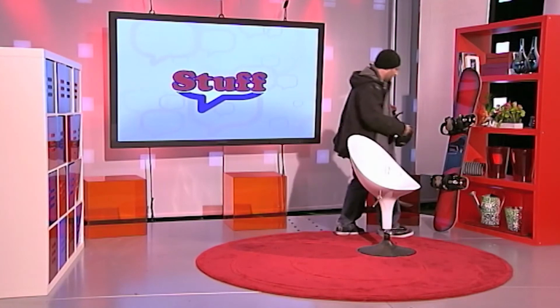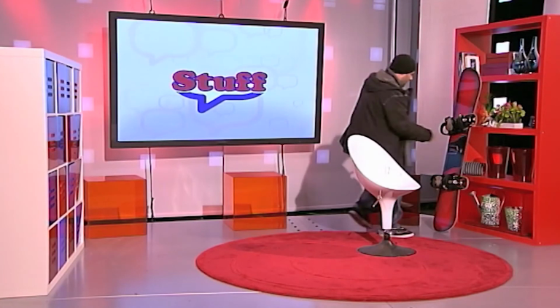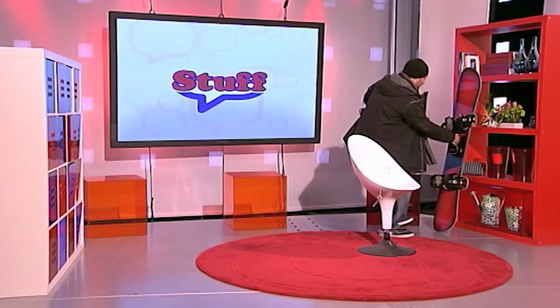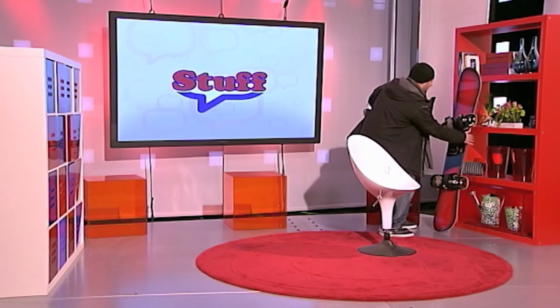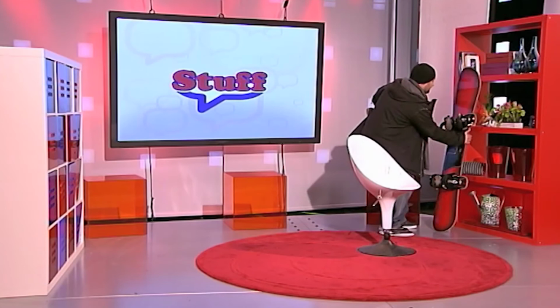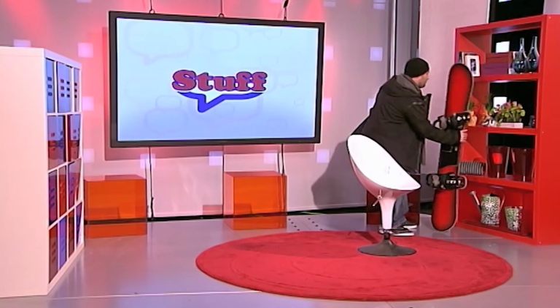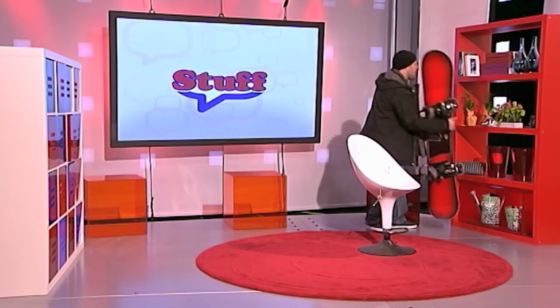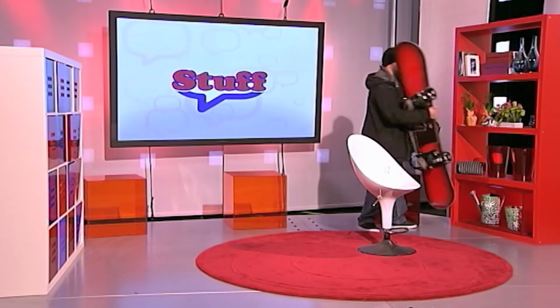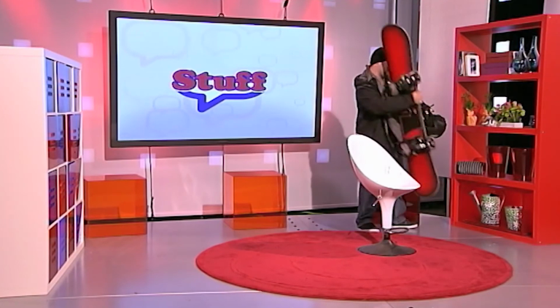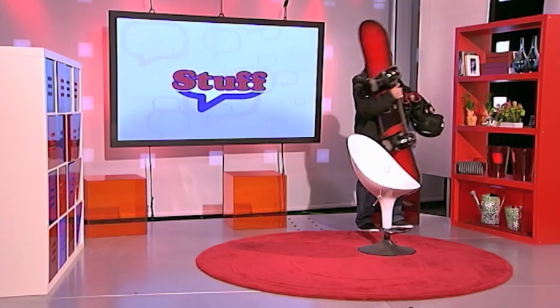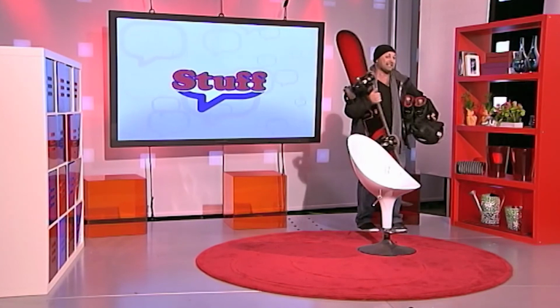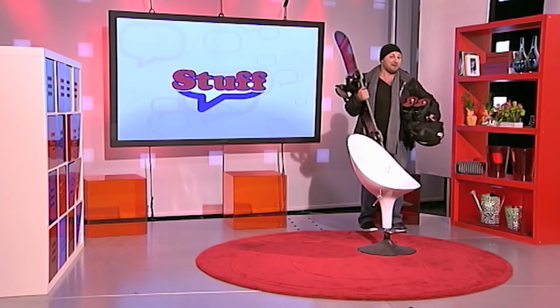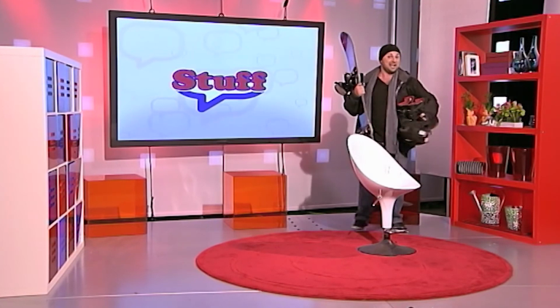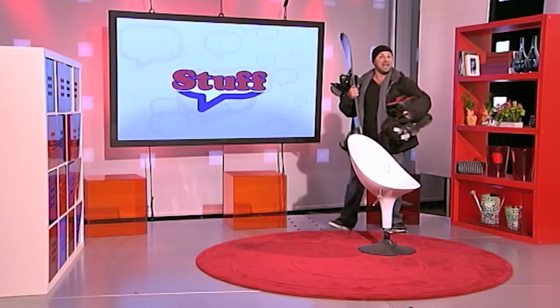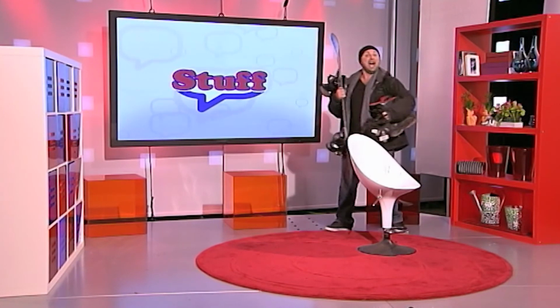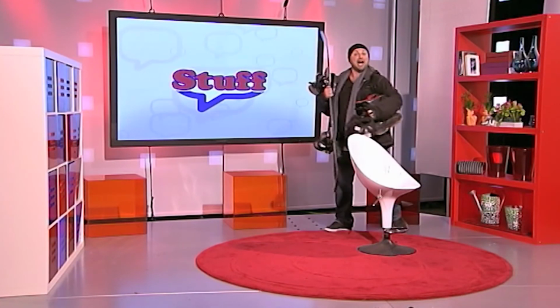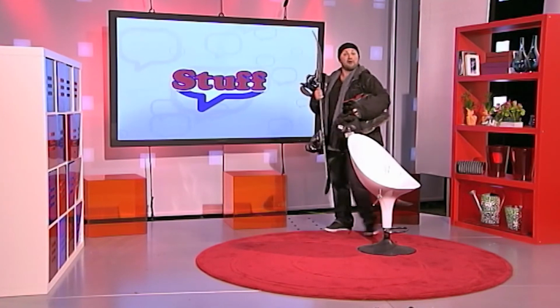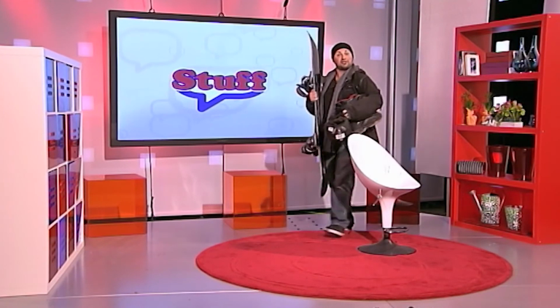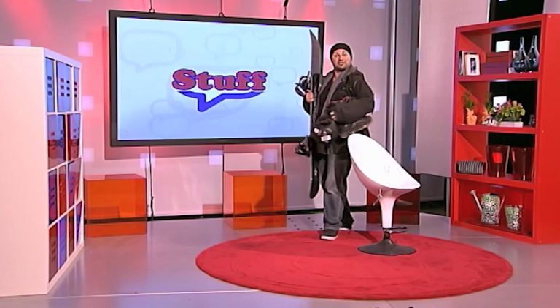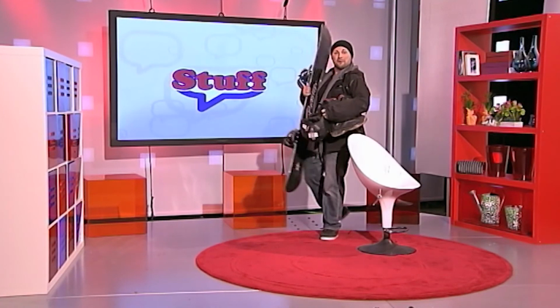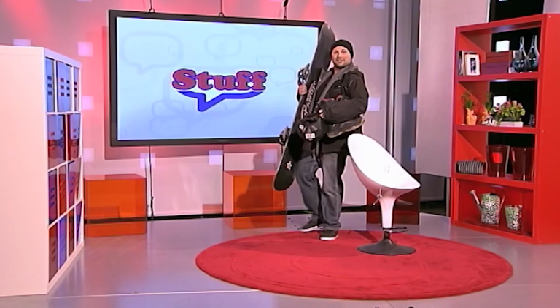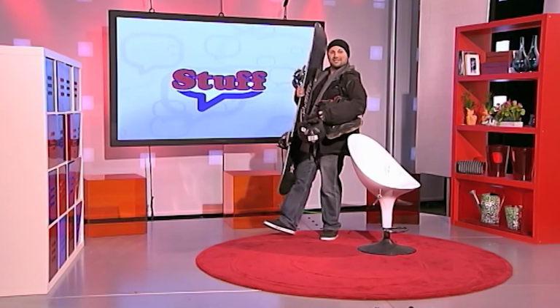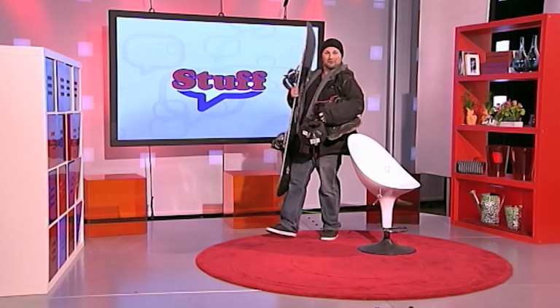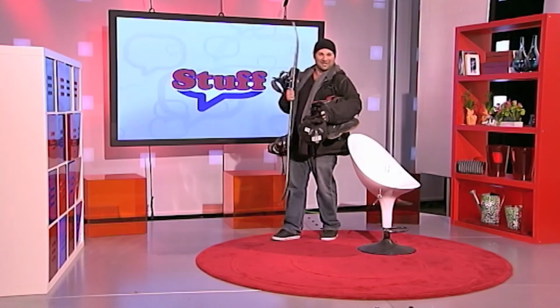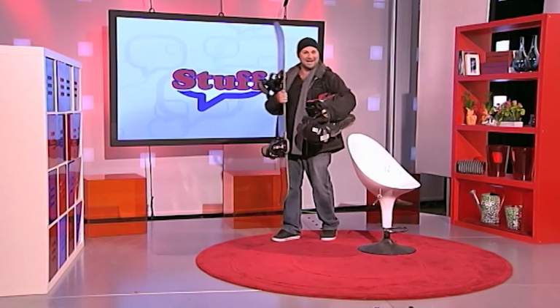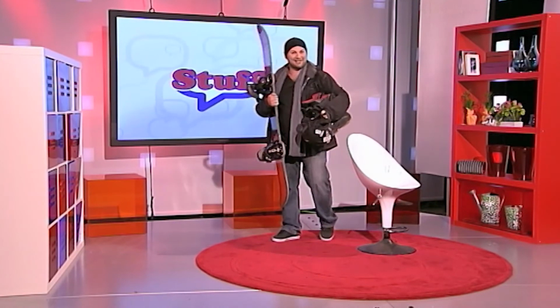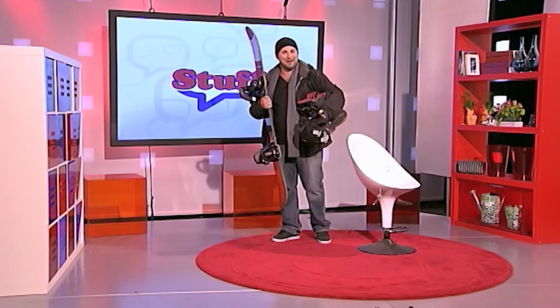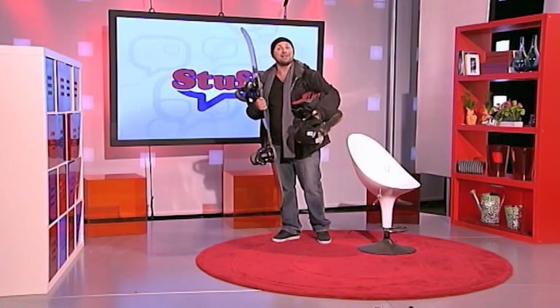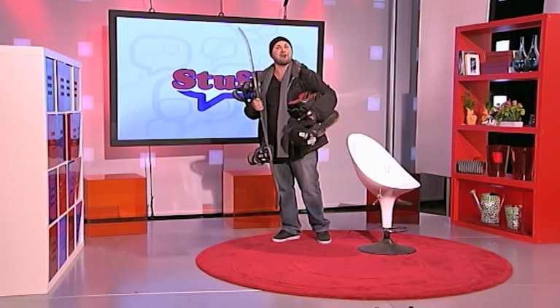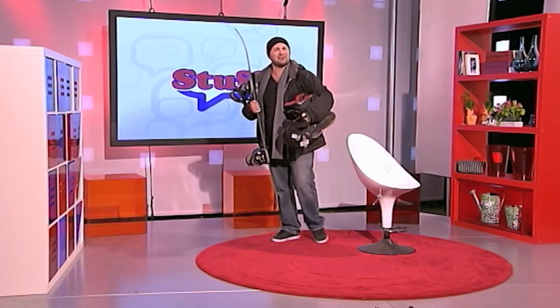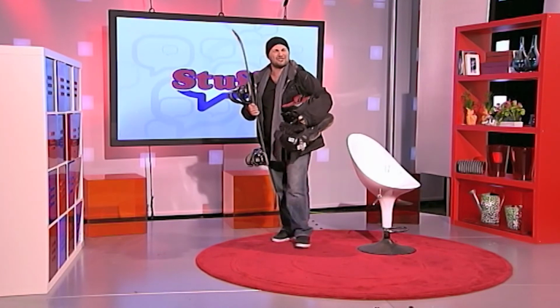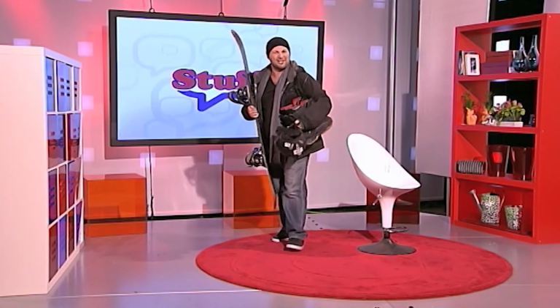That's me — I'm off to the slopes. We'll see you next time here on Stuff.